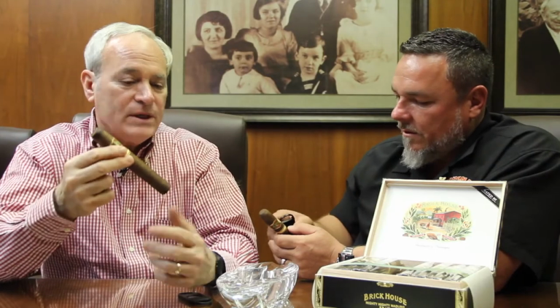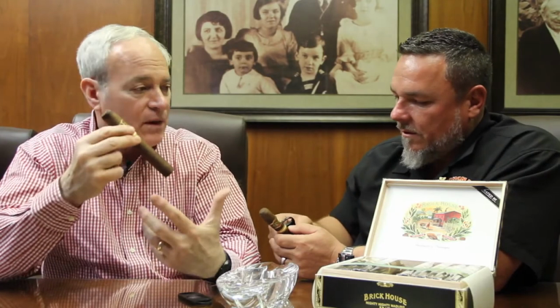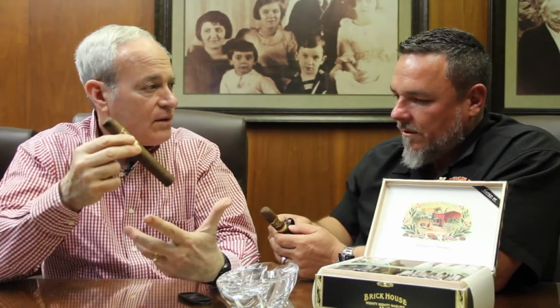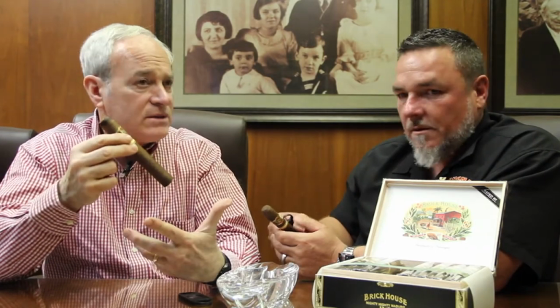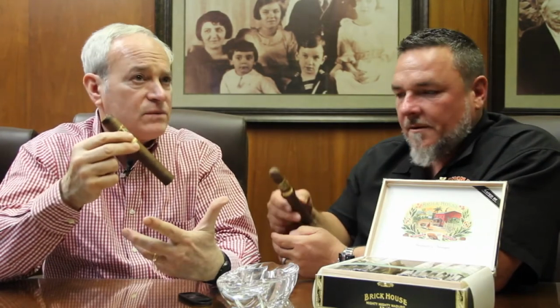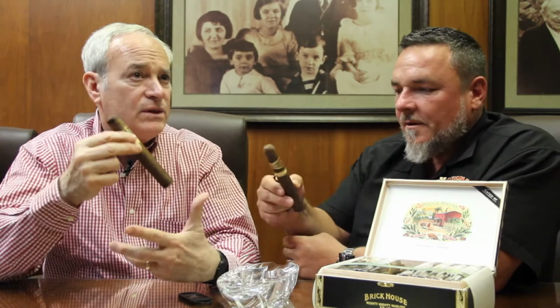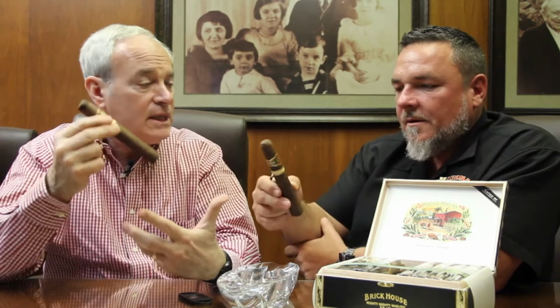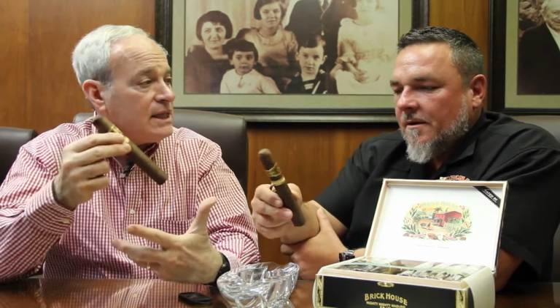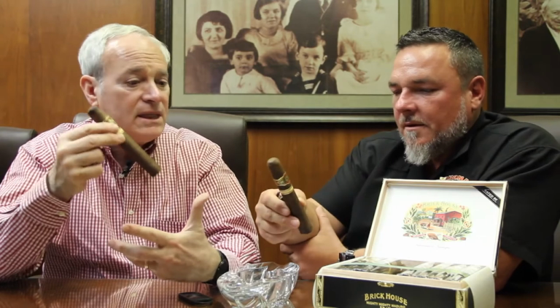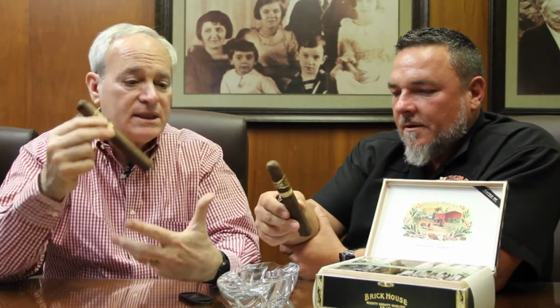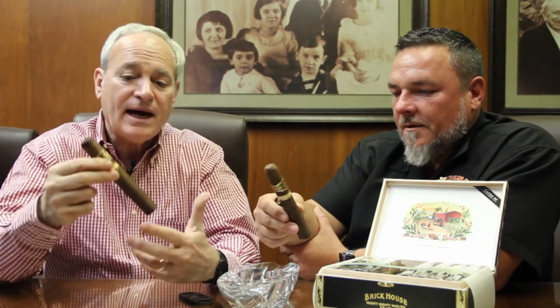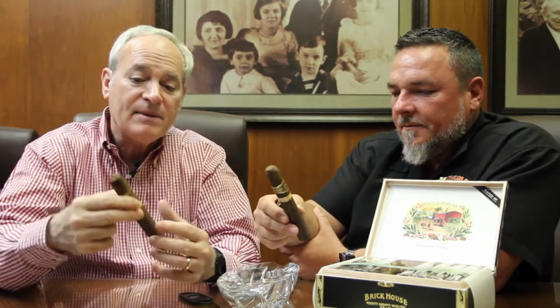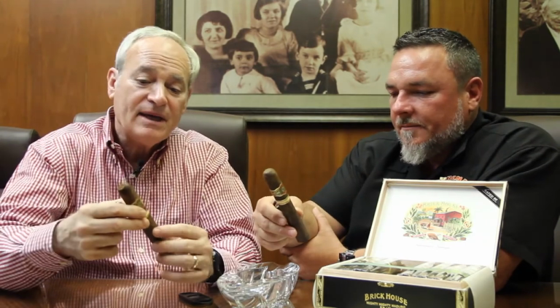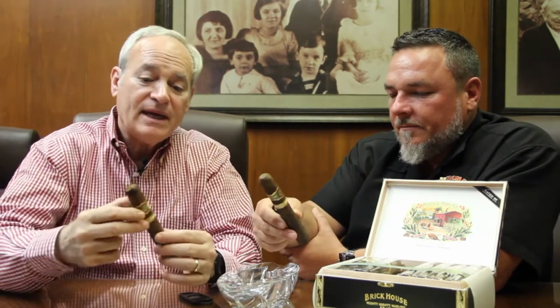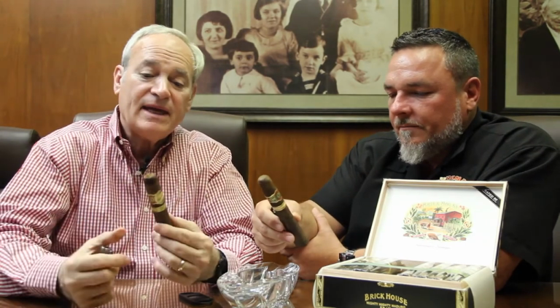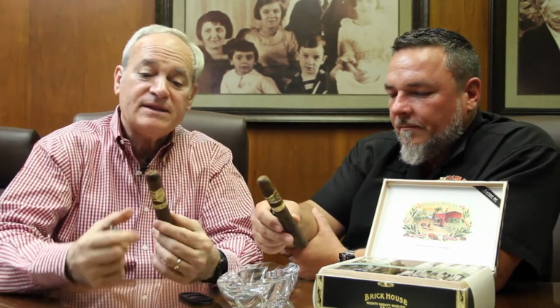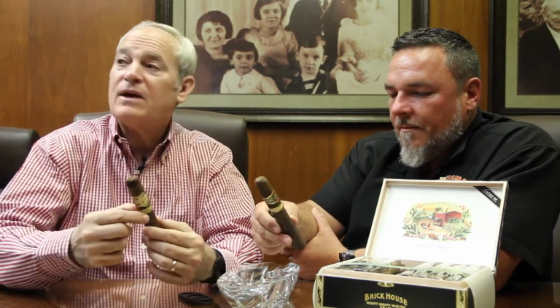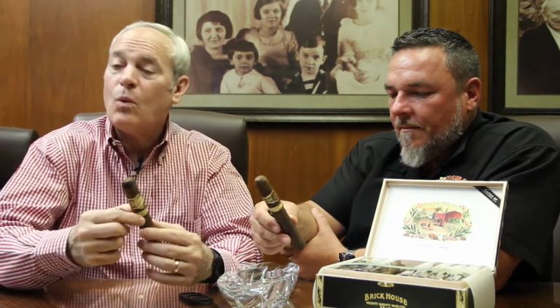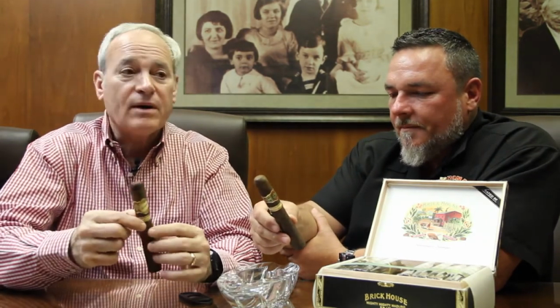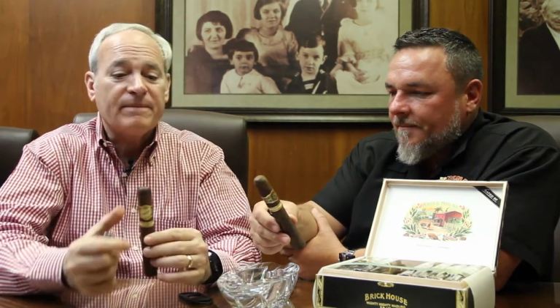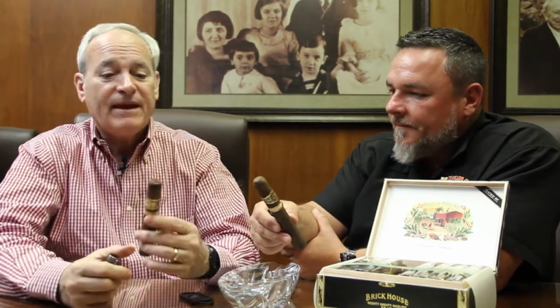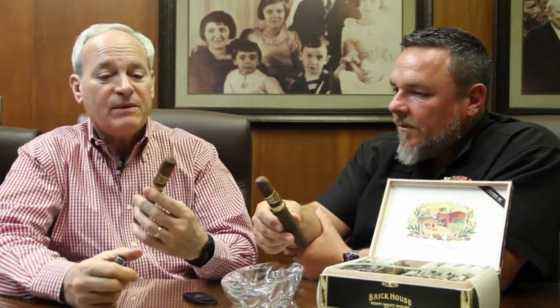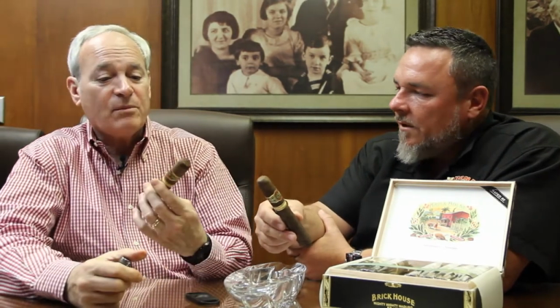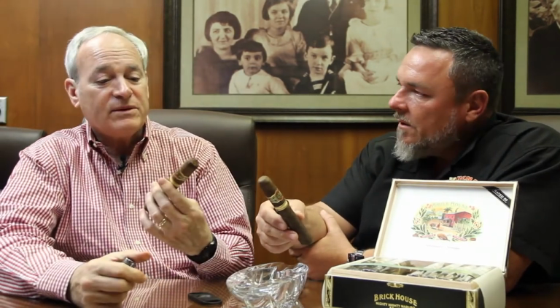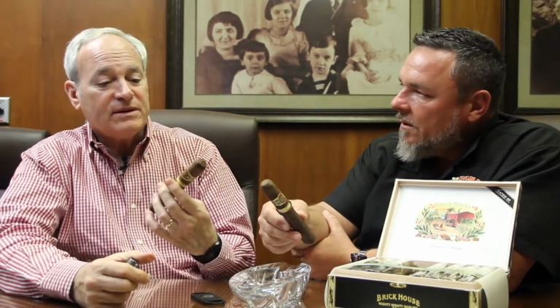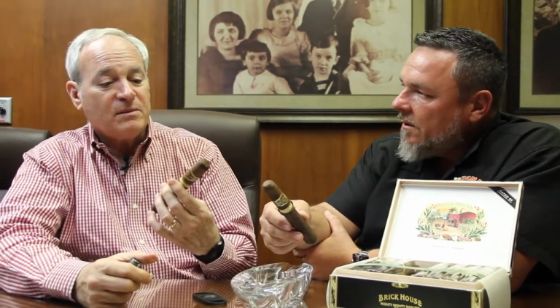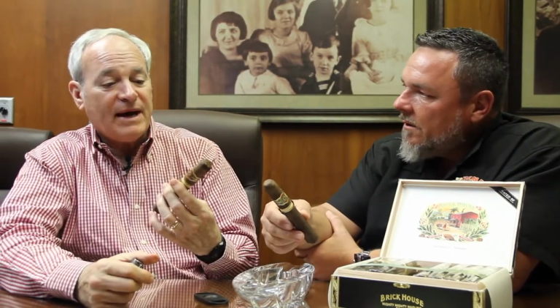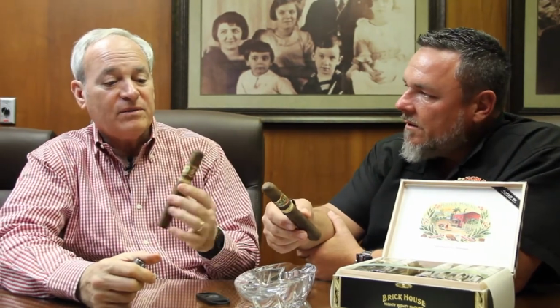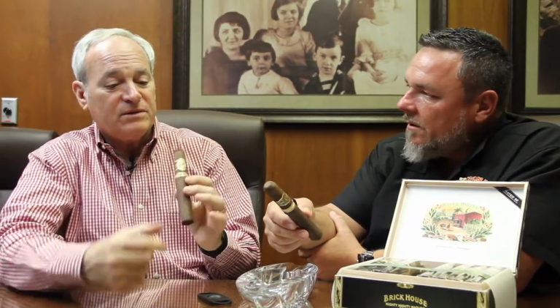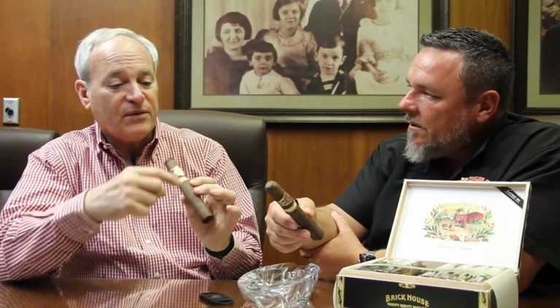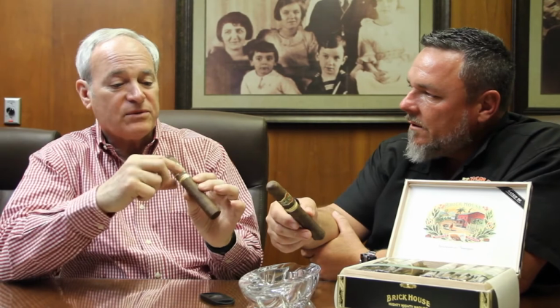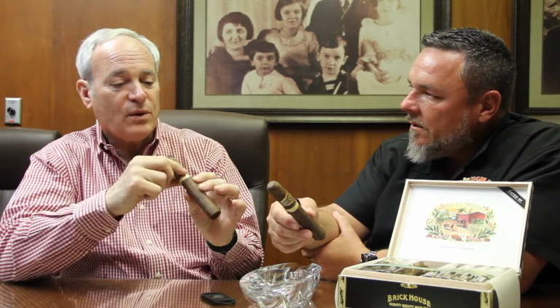We darken it ourselves — we use heat, time, and water. We ferment the tobacco to a further degree.